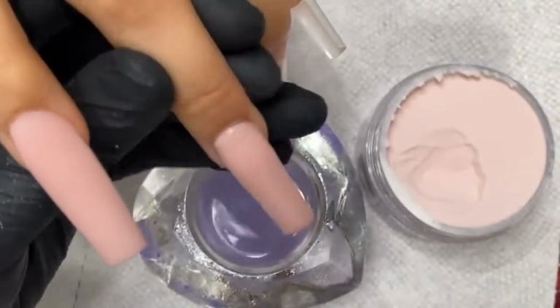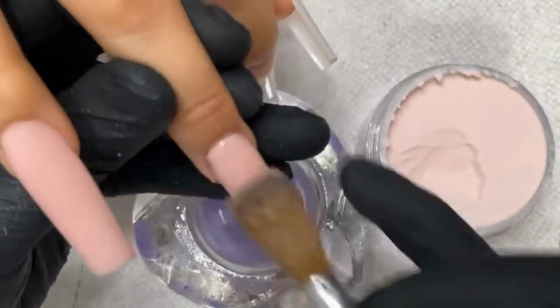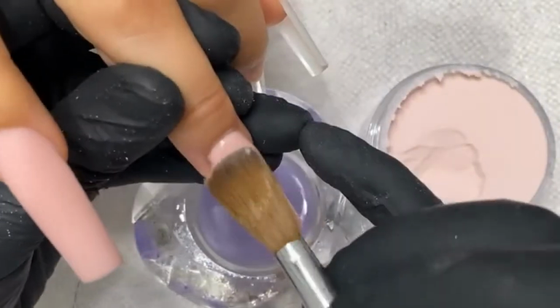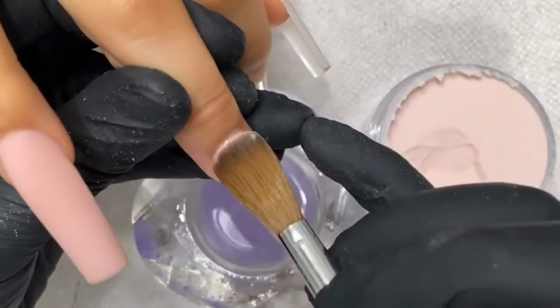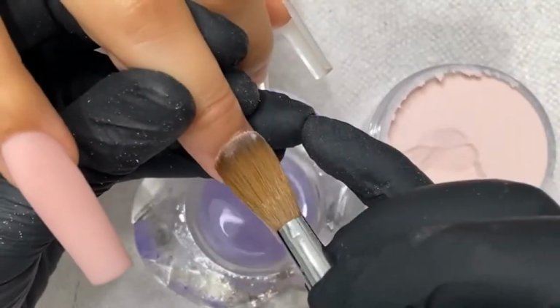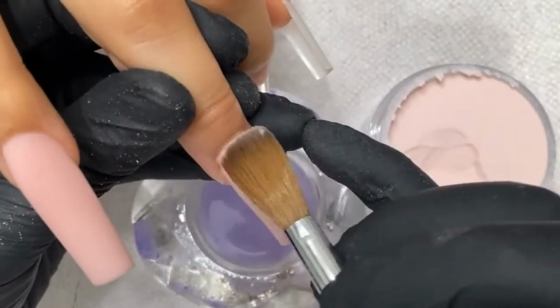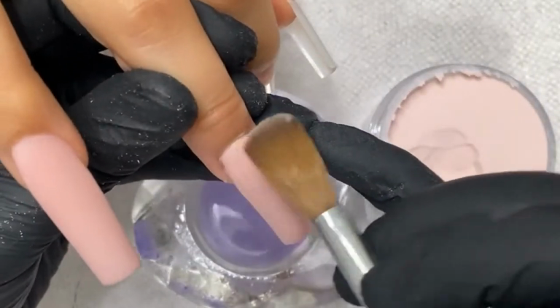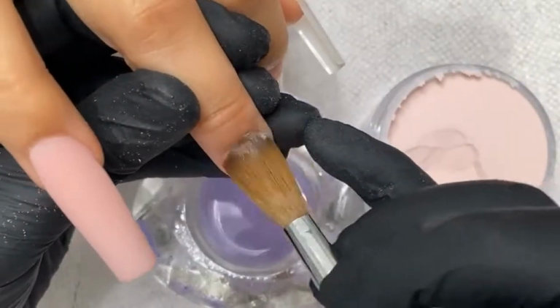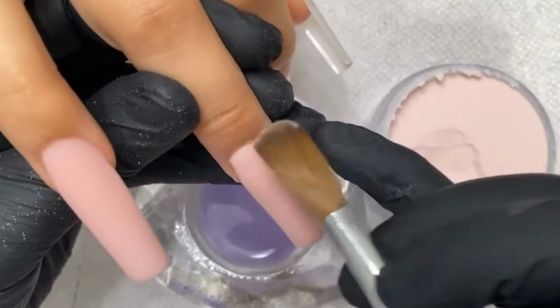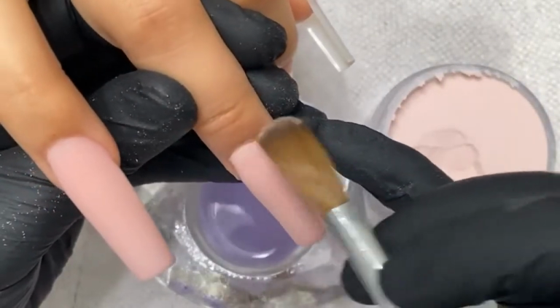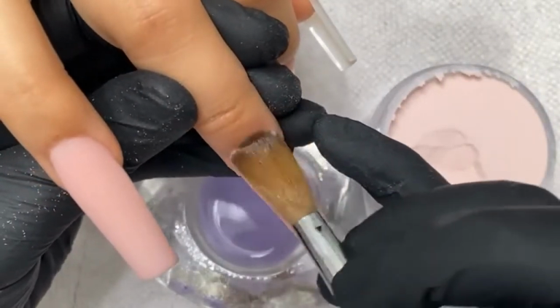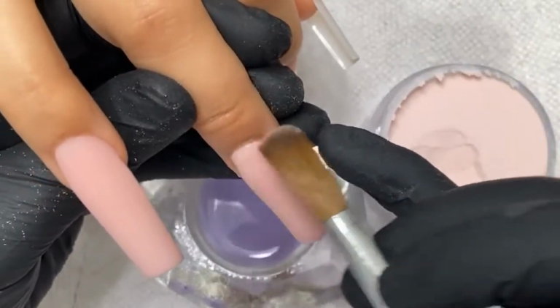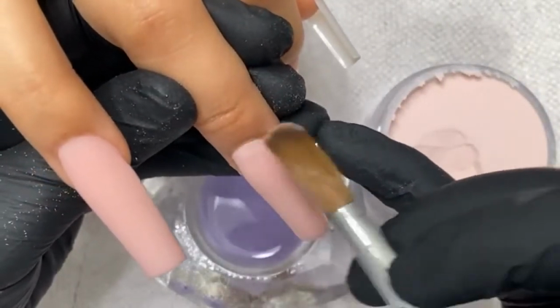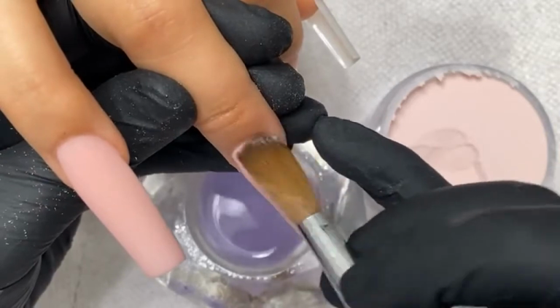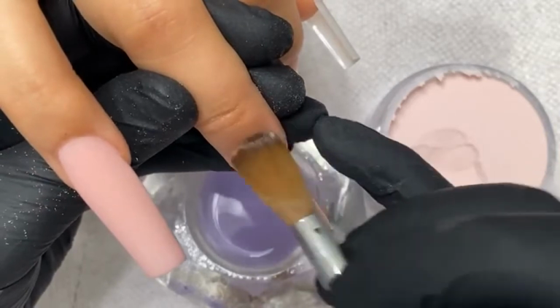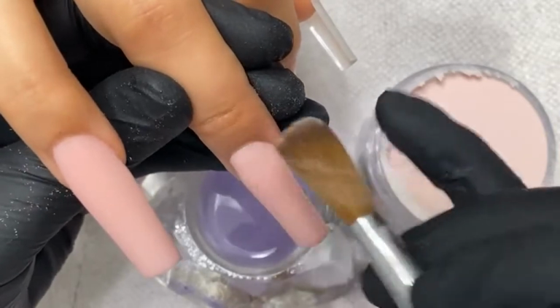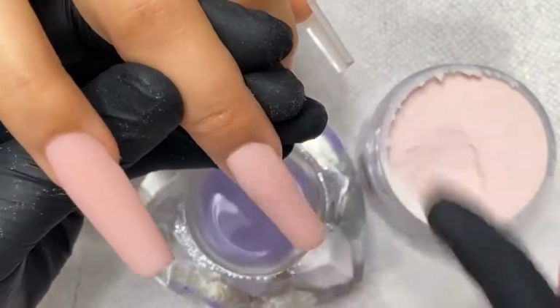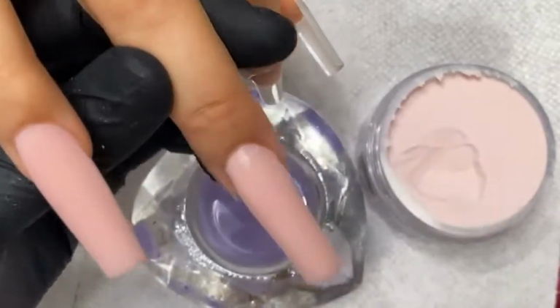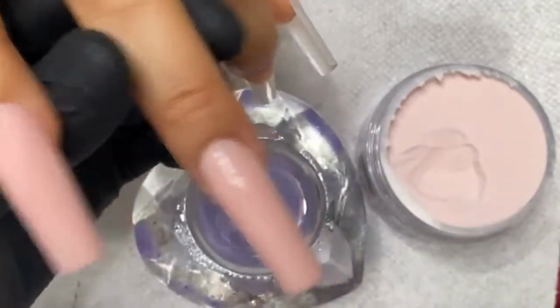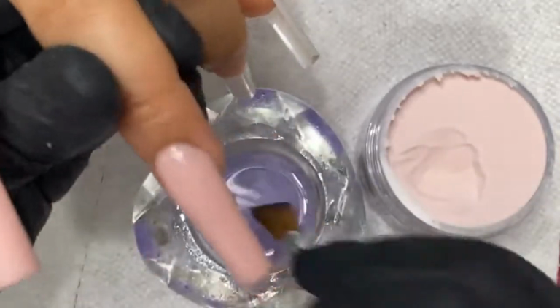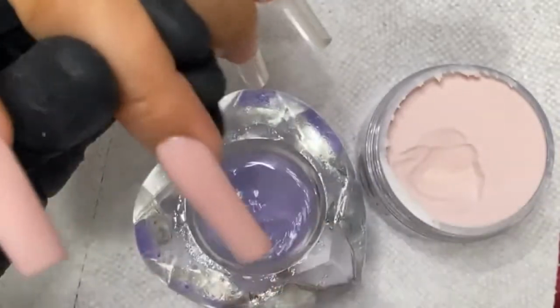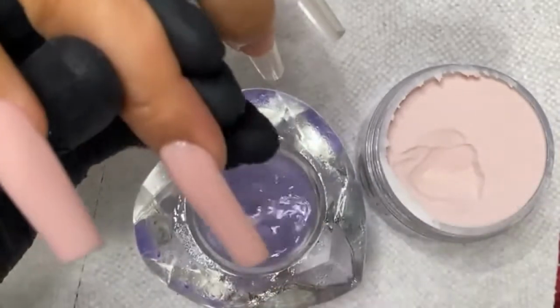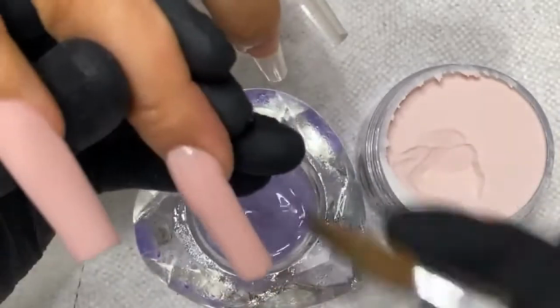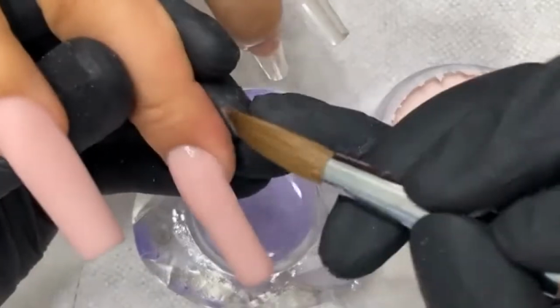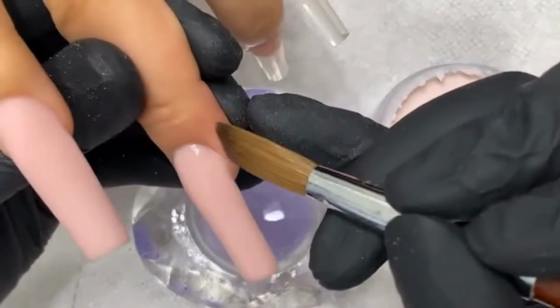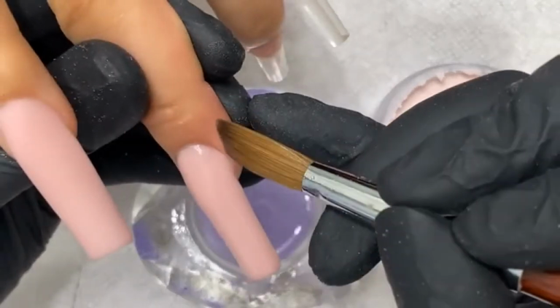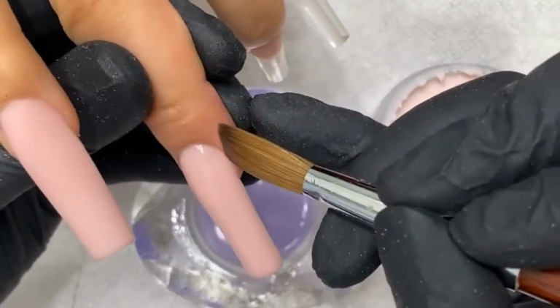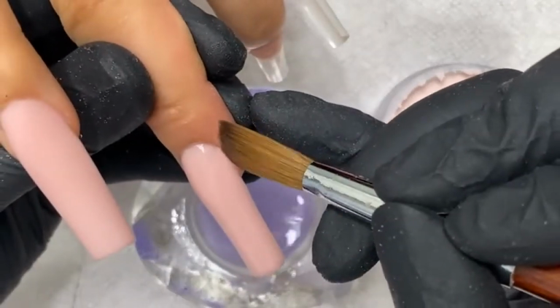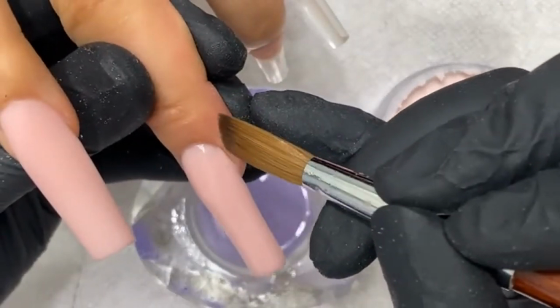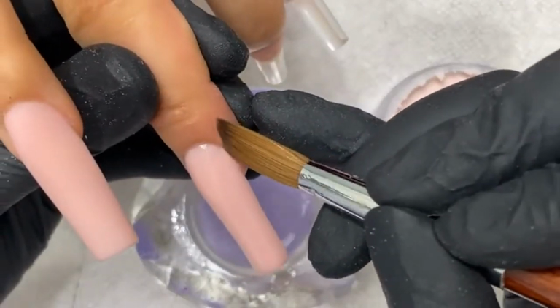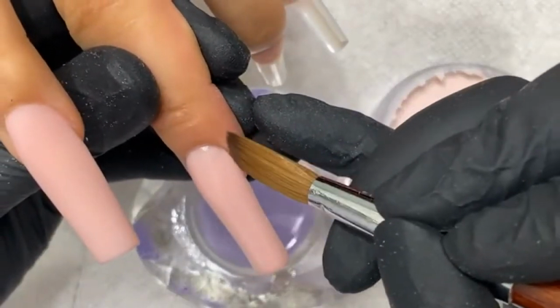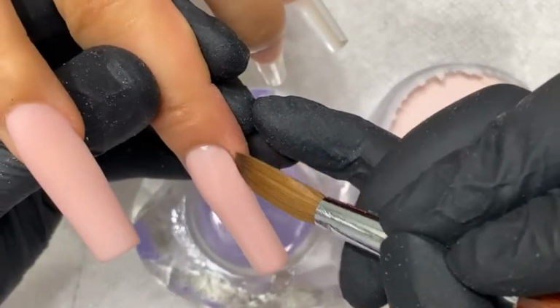A lot of babies in the salon today — got a big baby sitting there, a little baby crying over there.